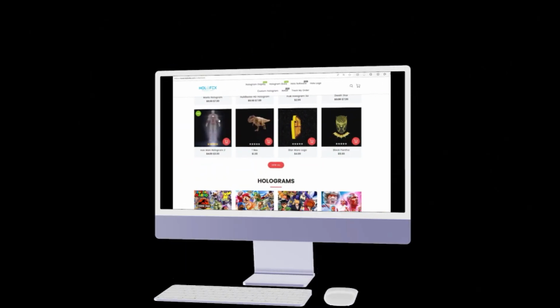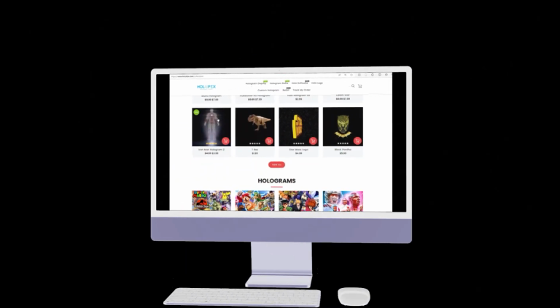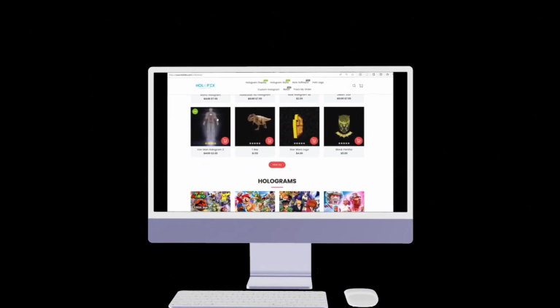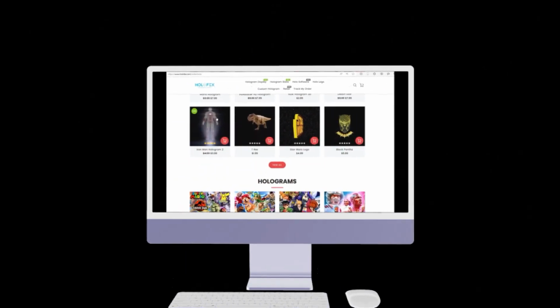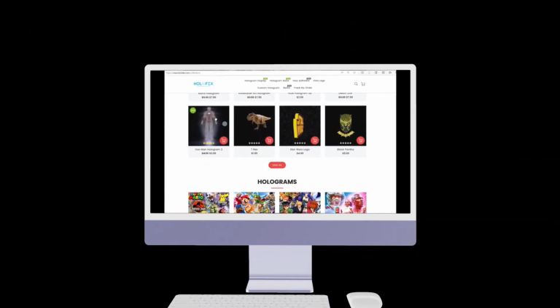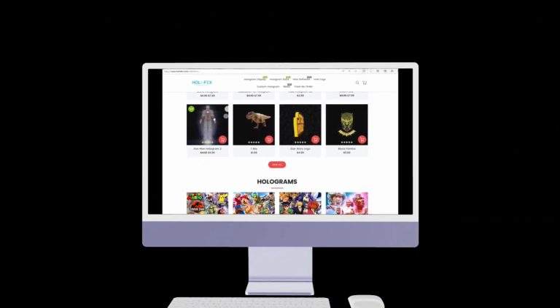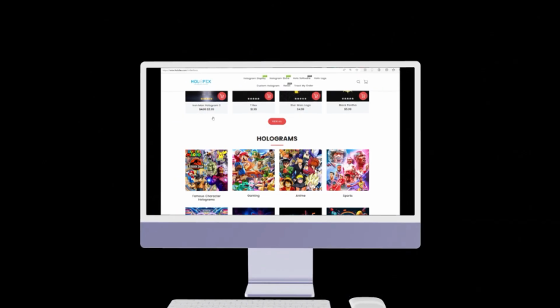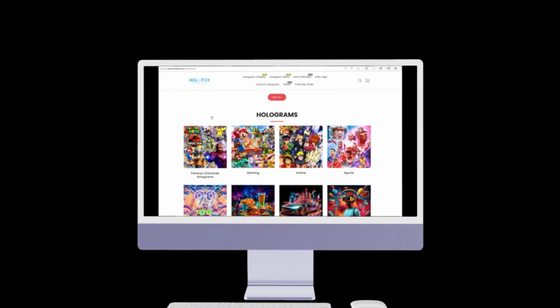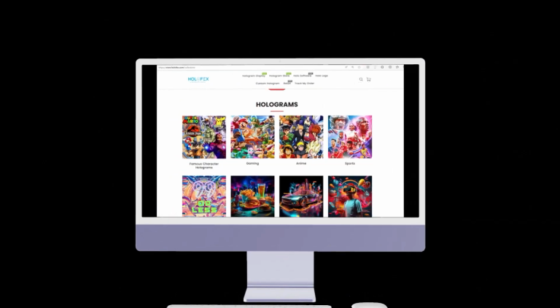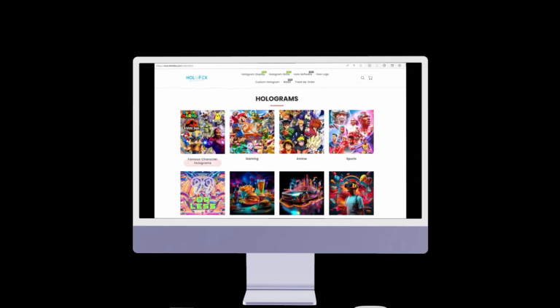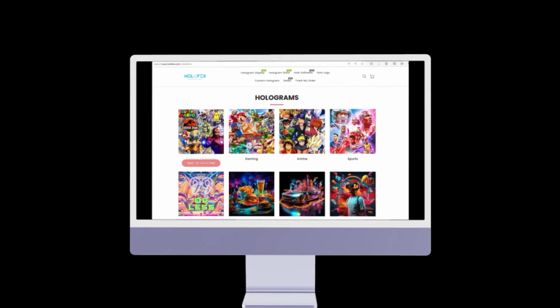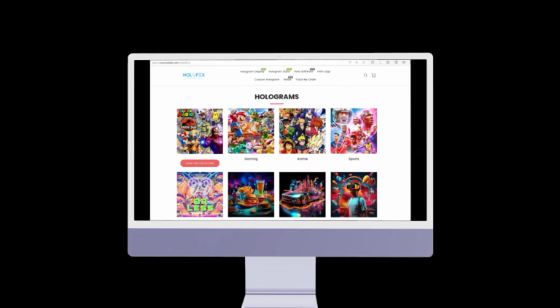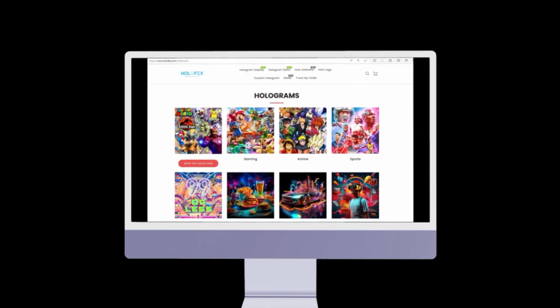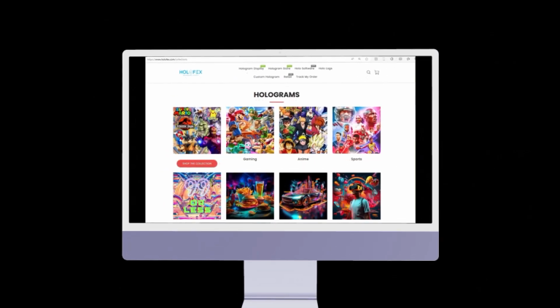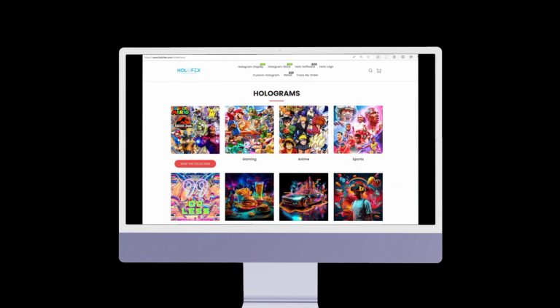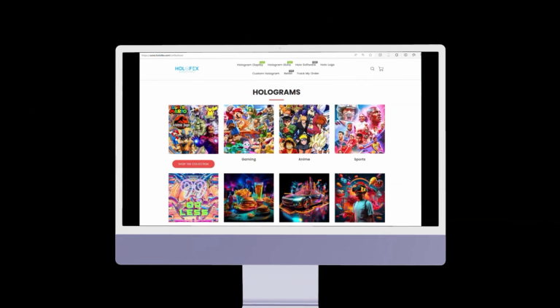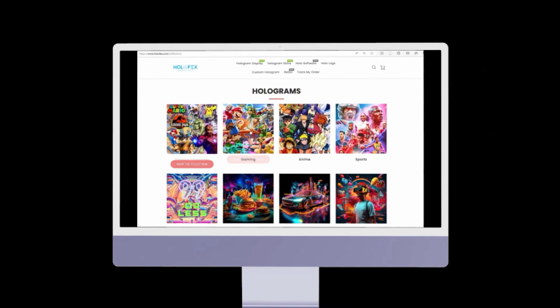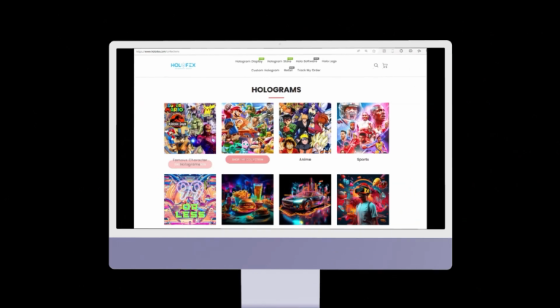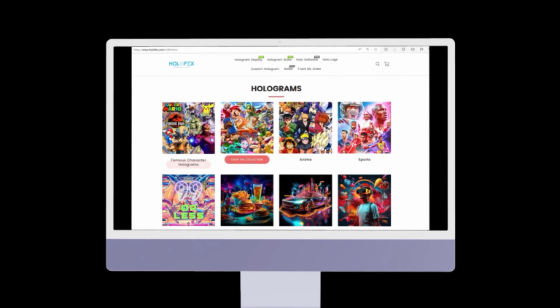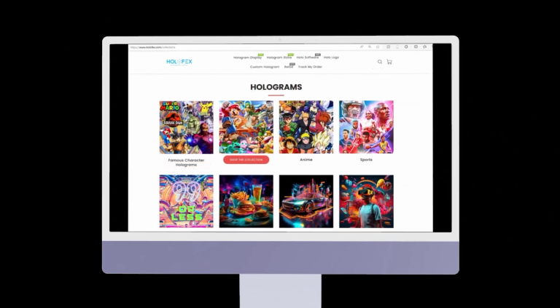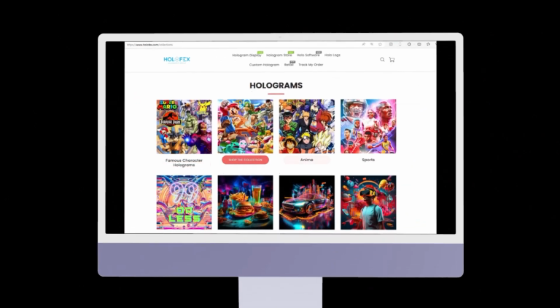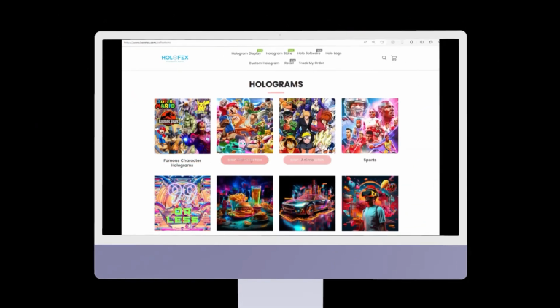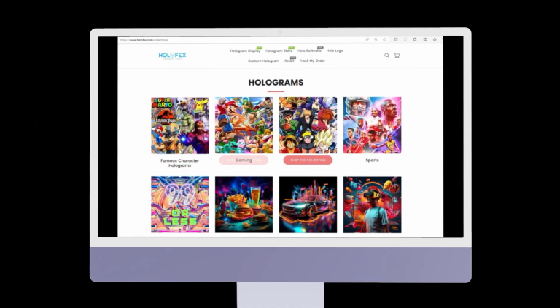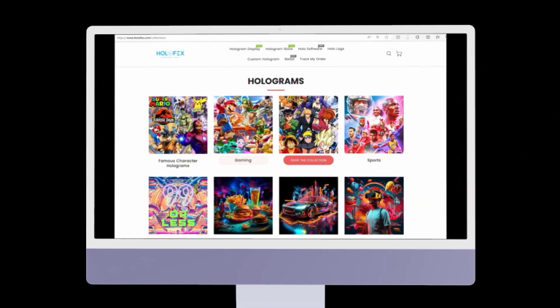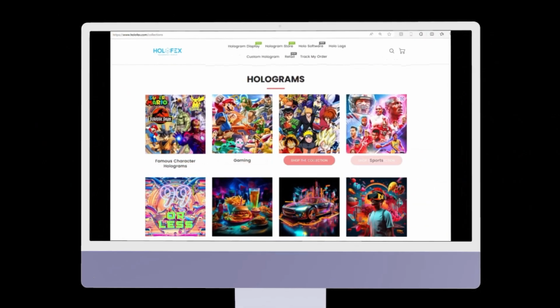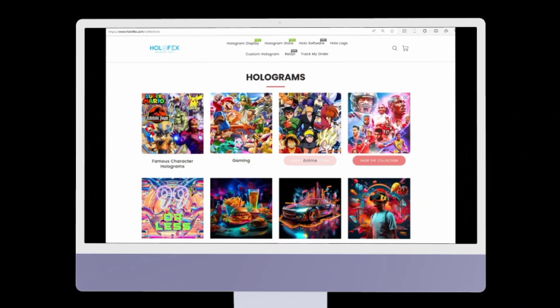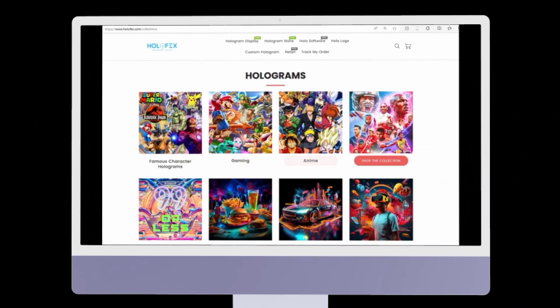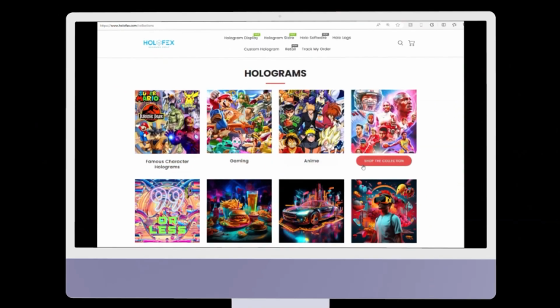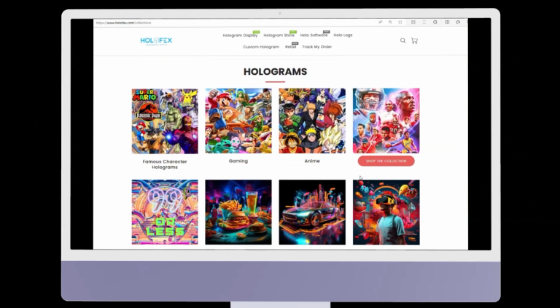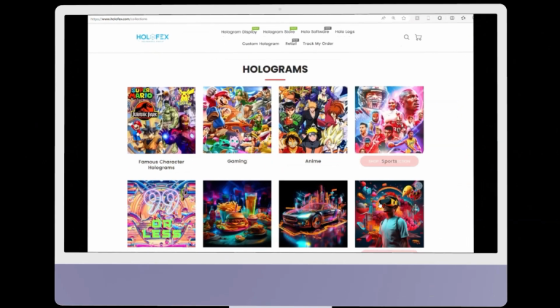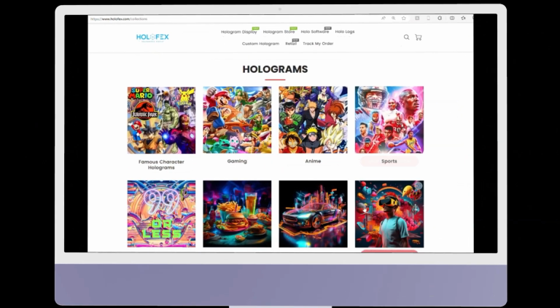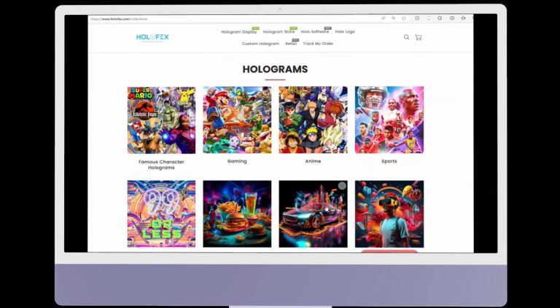If you want something more, you can head over to the Holostore, where there are hundreds of top-quality holograms to choose from.